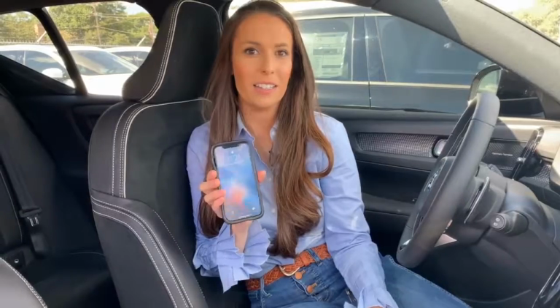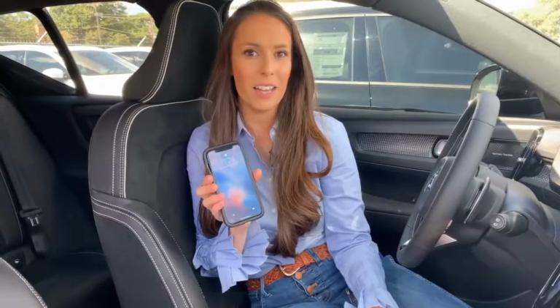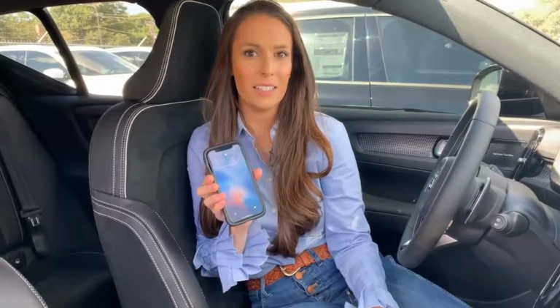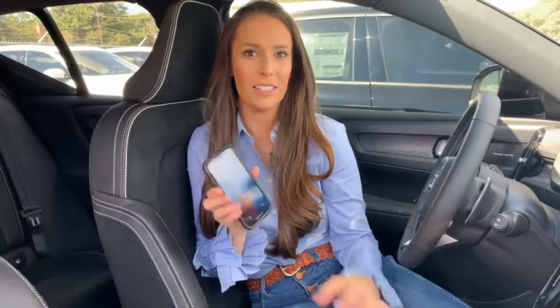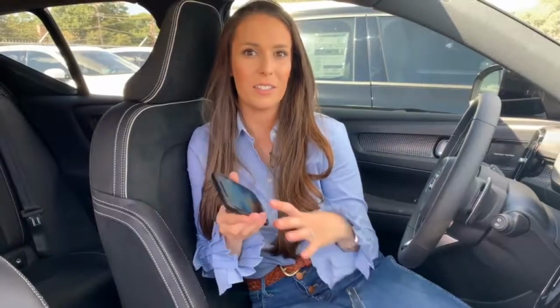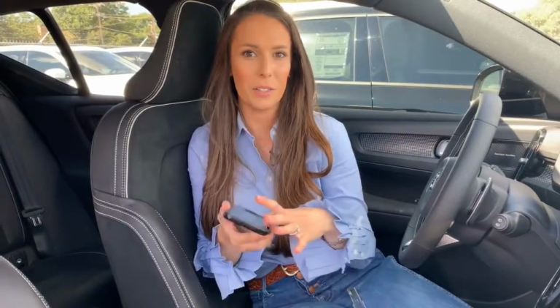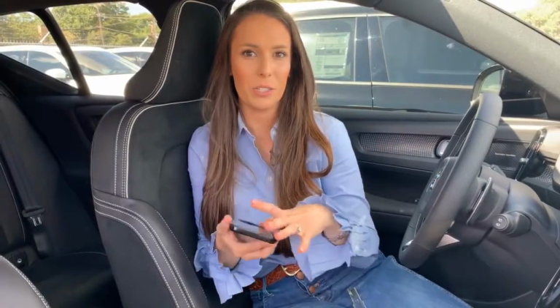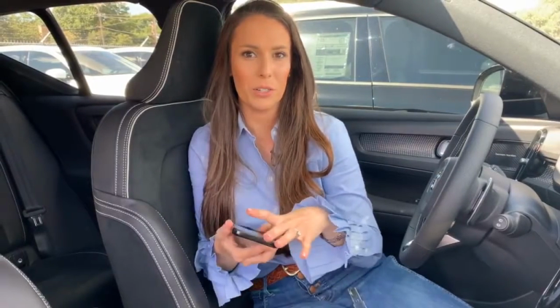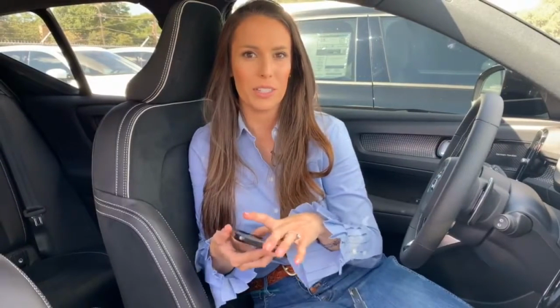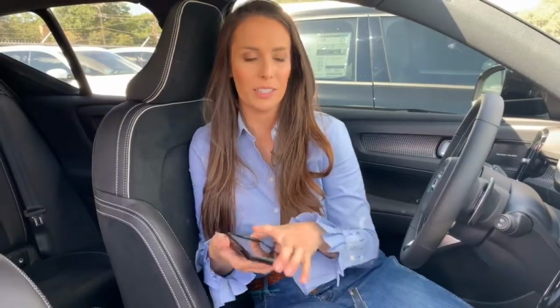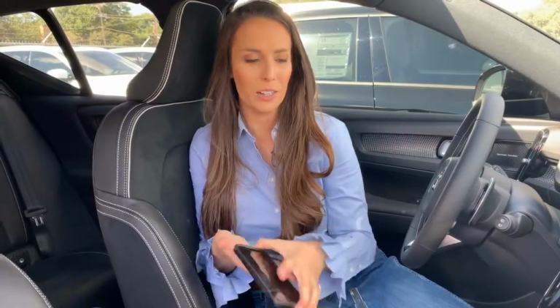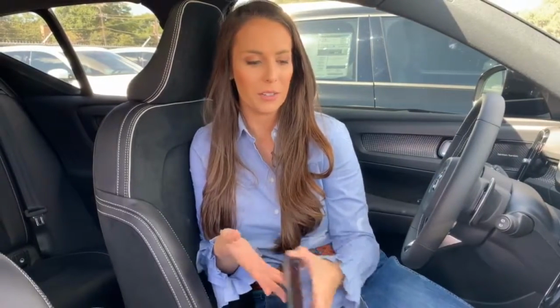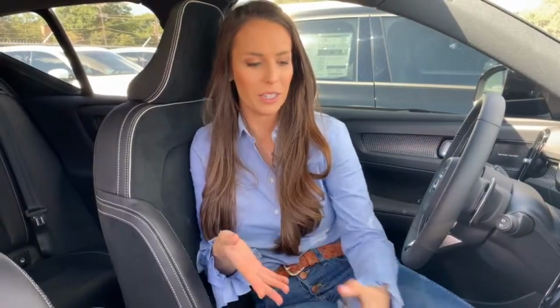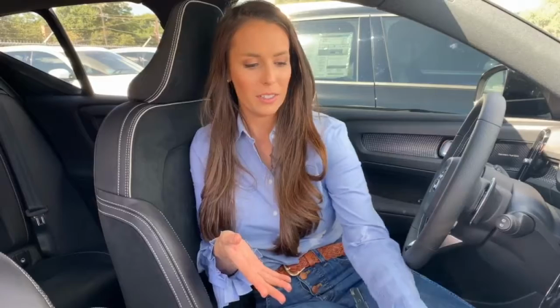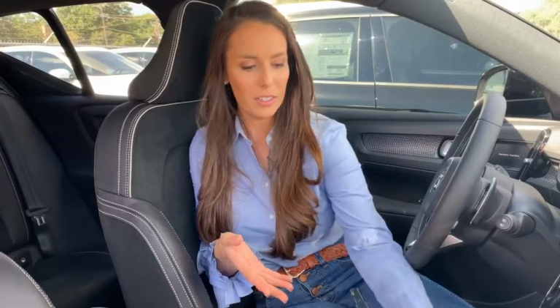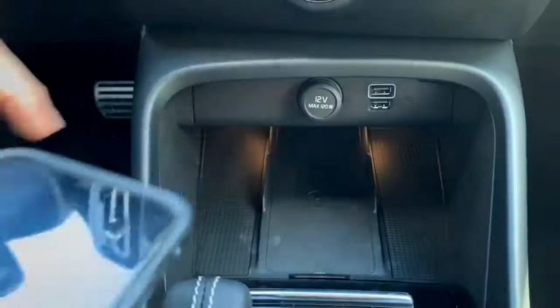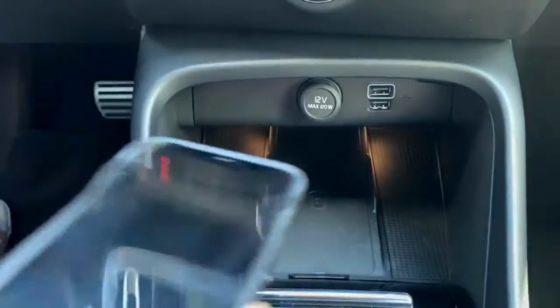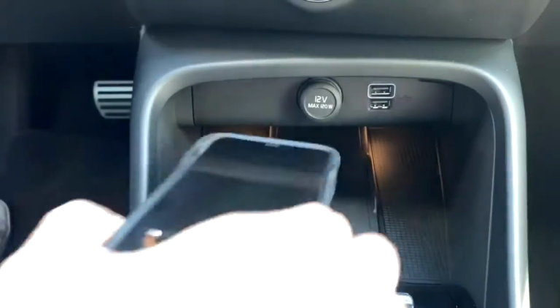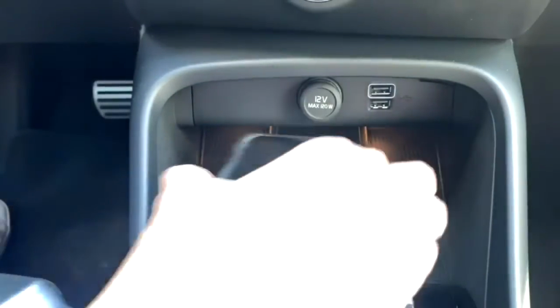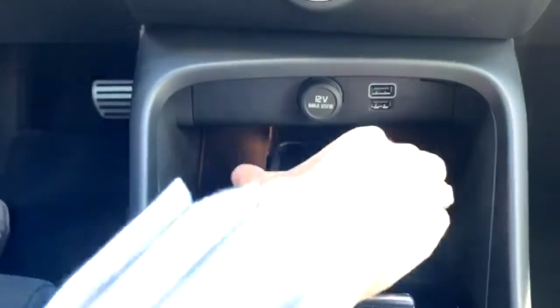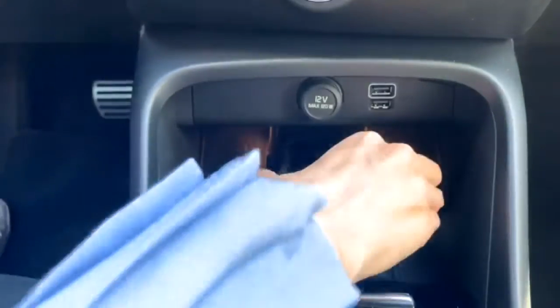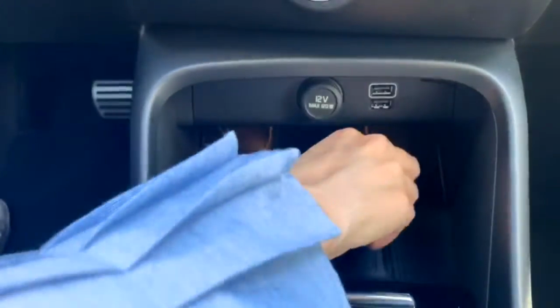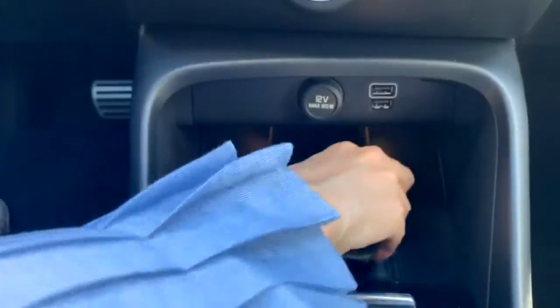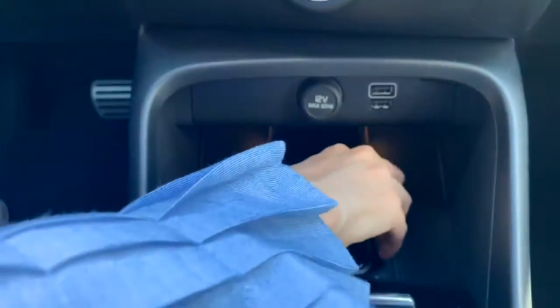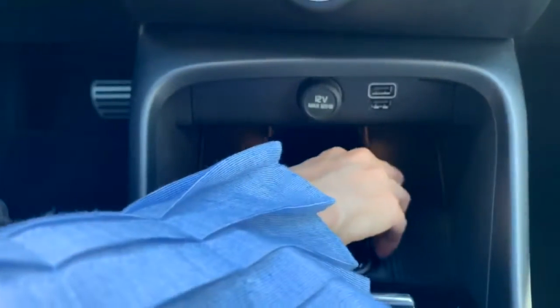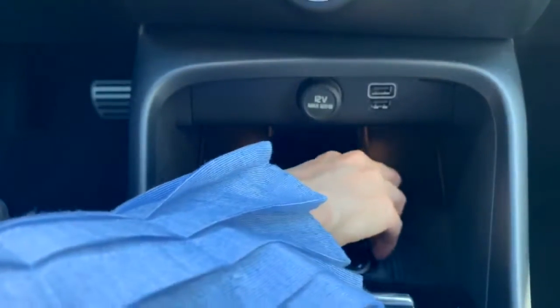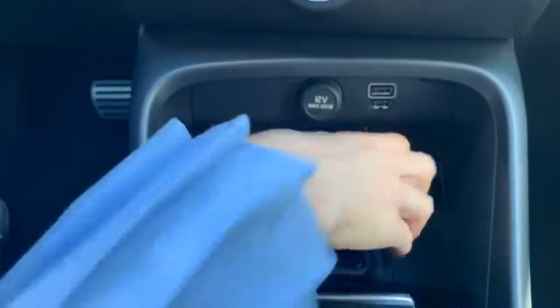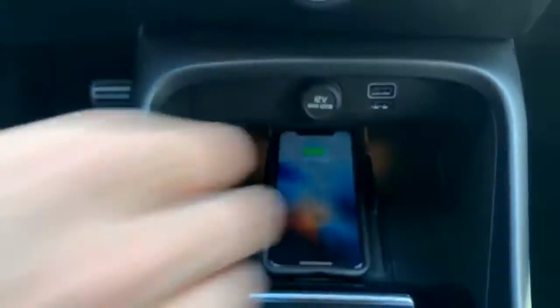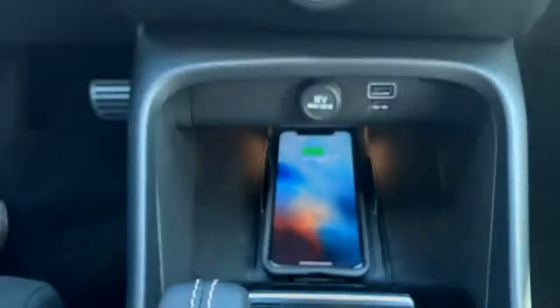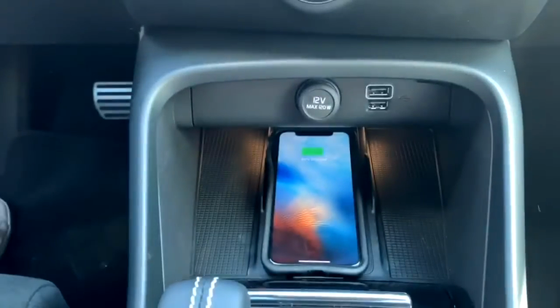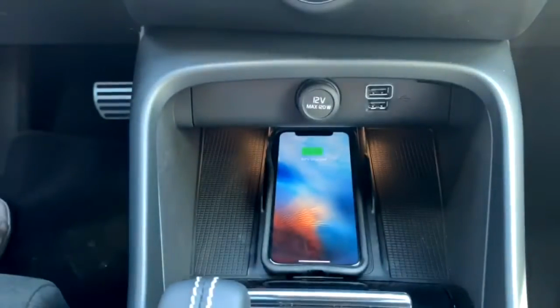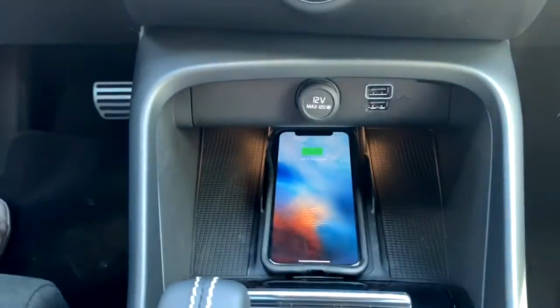It's that easy. Let me show you exactly how to use it. You just place your phone and it immediately starts charging.